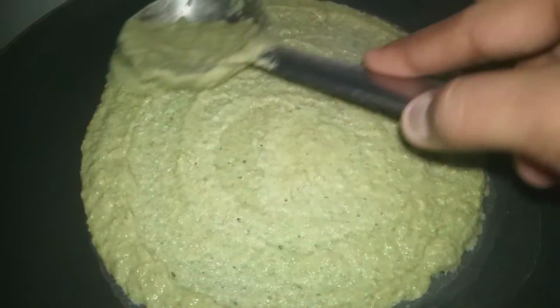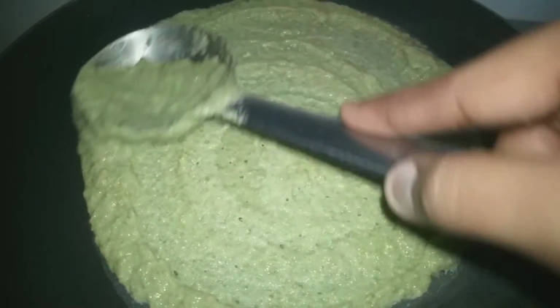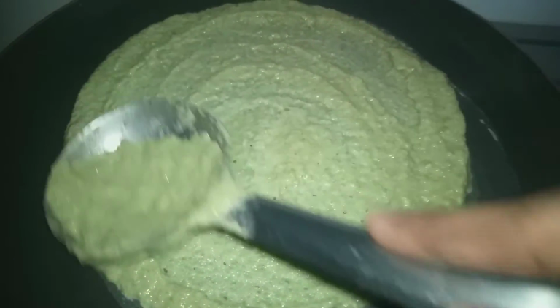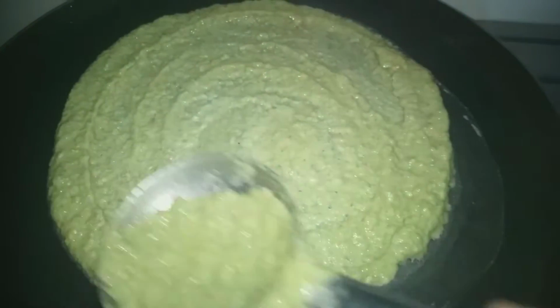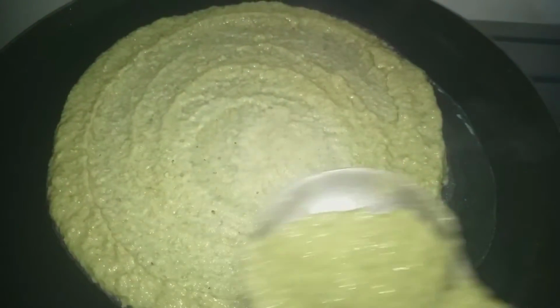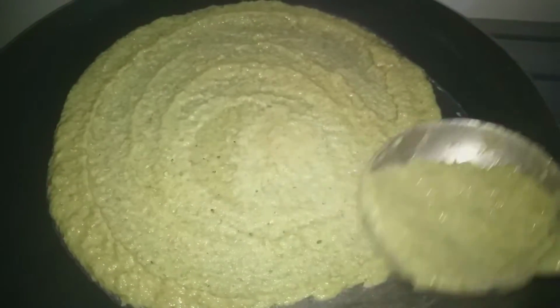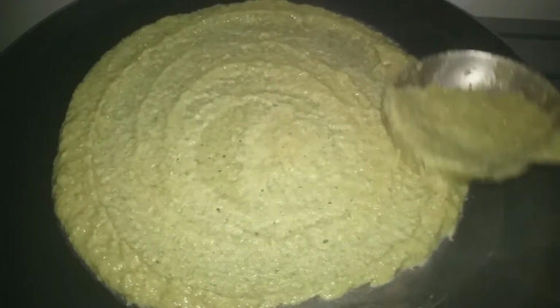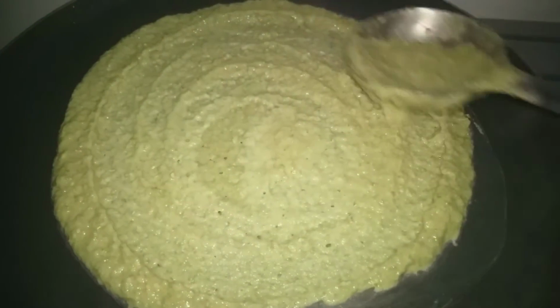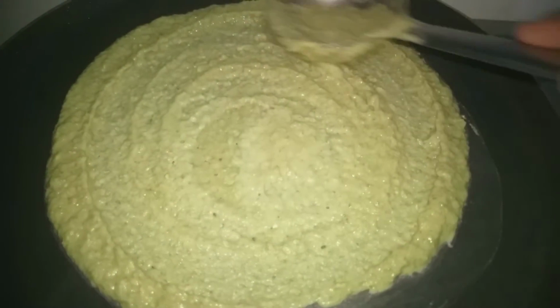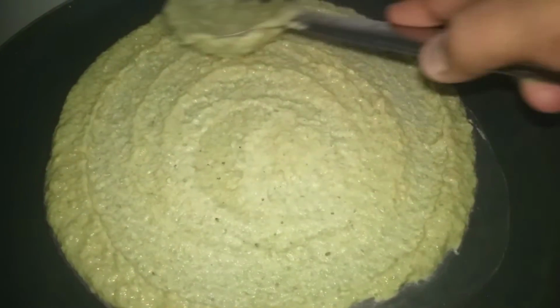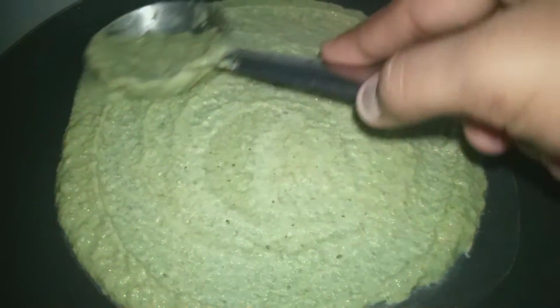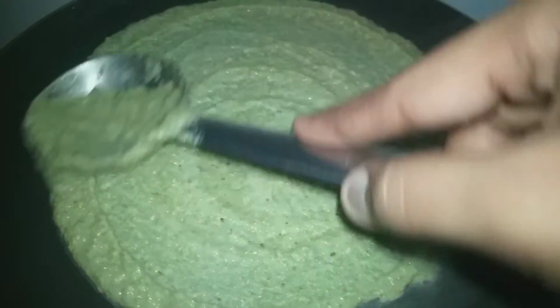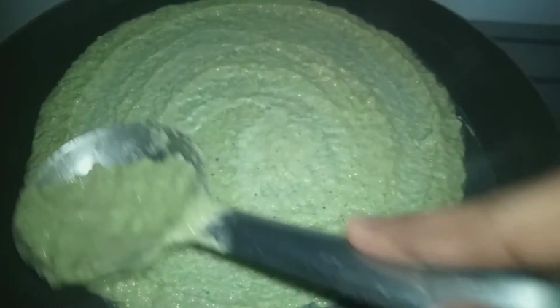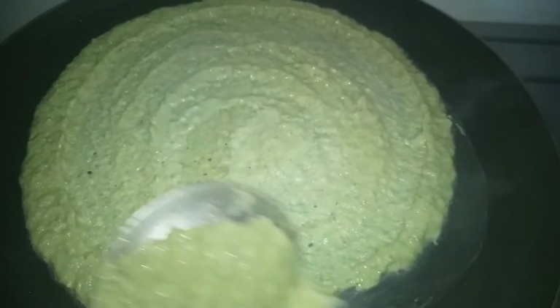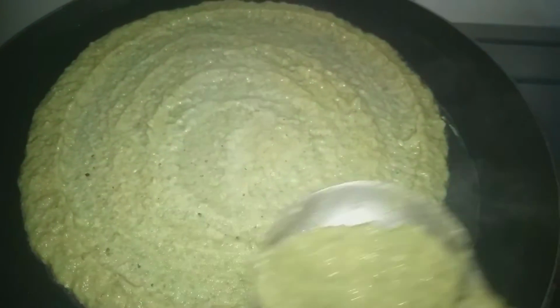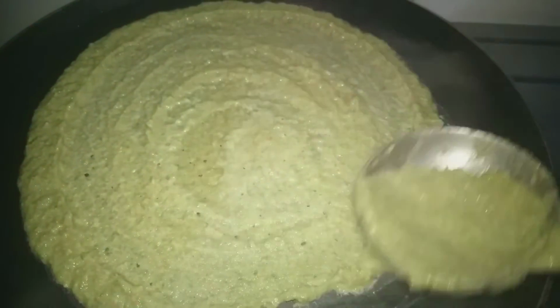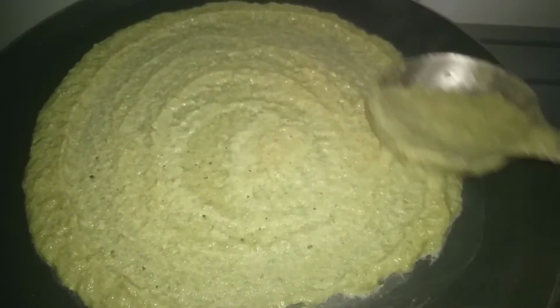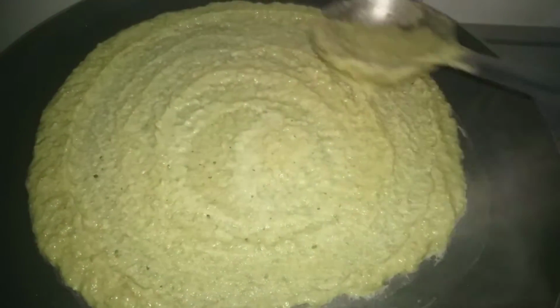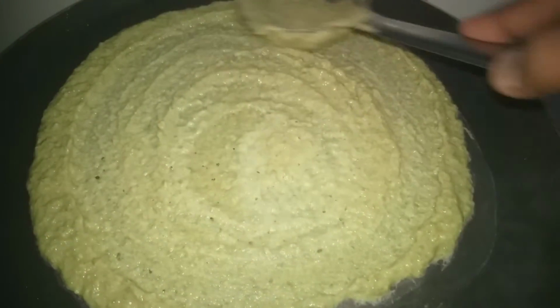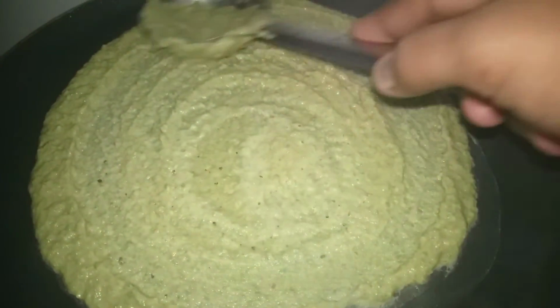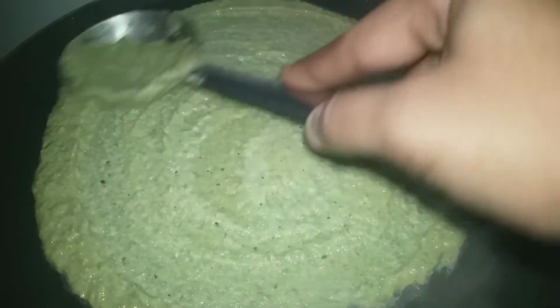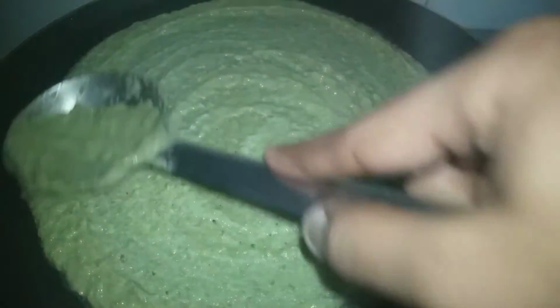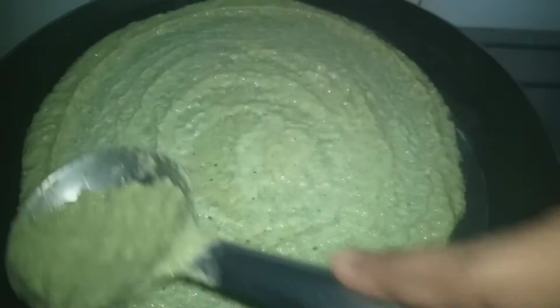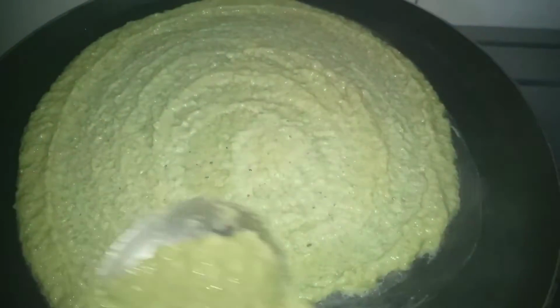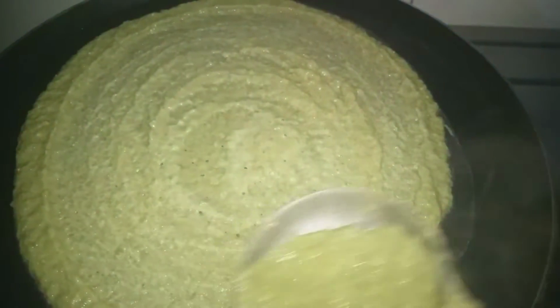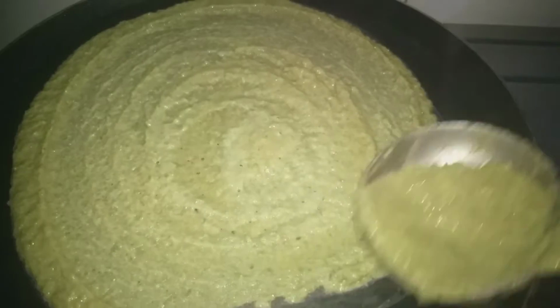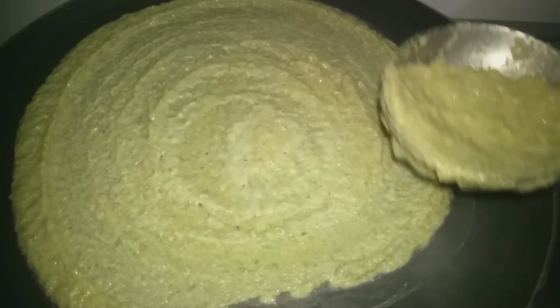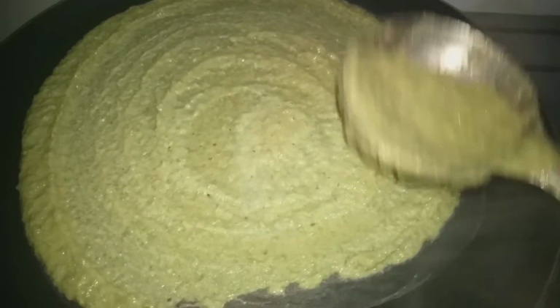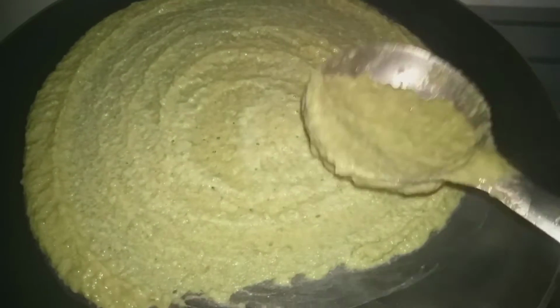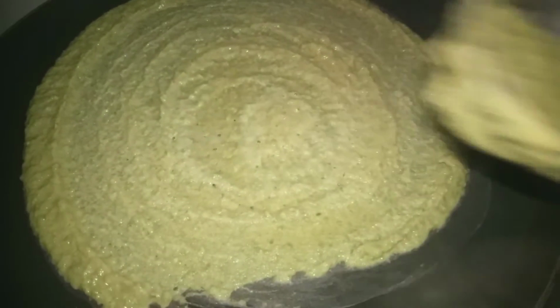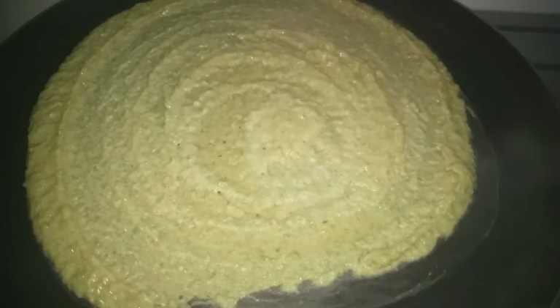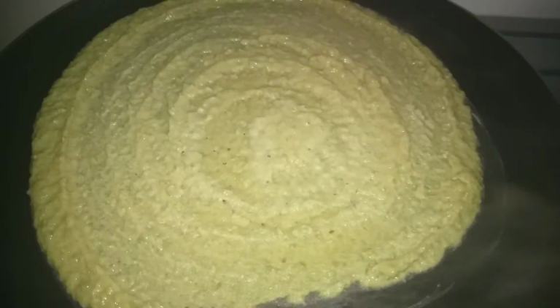Now let's cook the stuffing. Let's cook the onions.